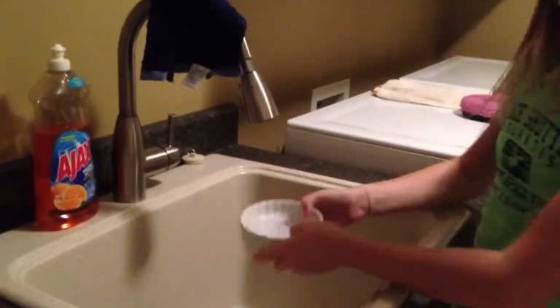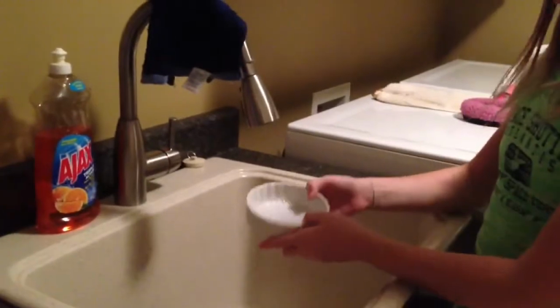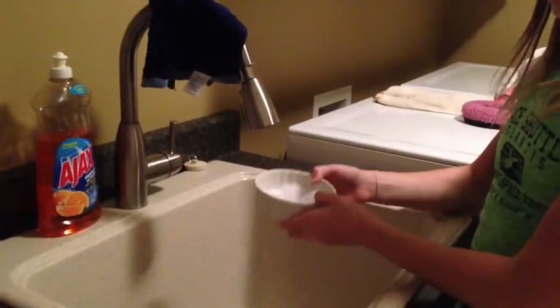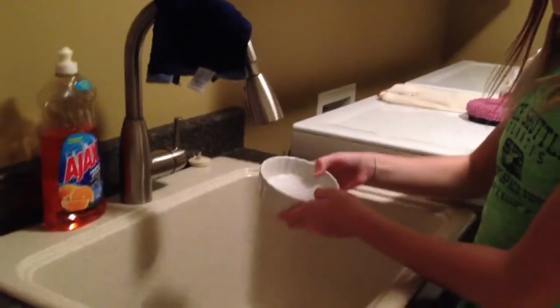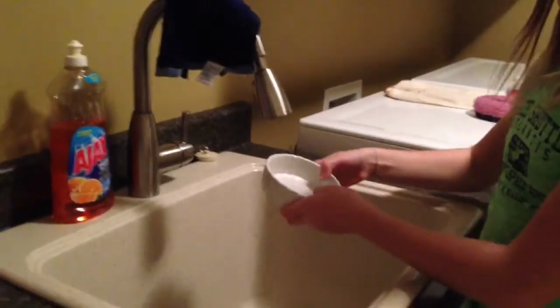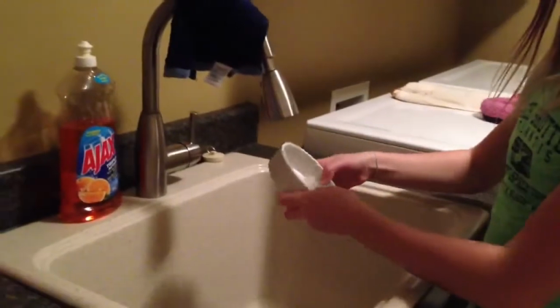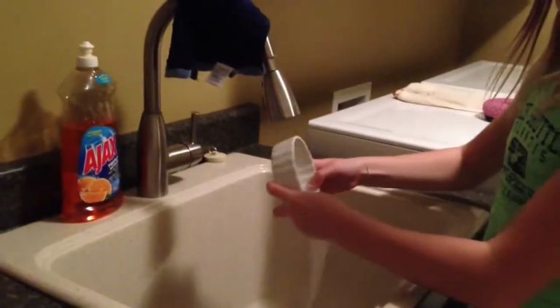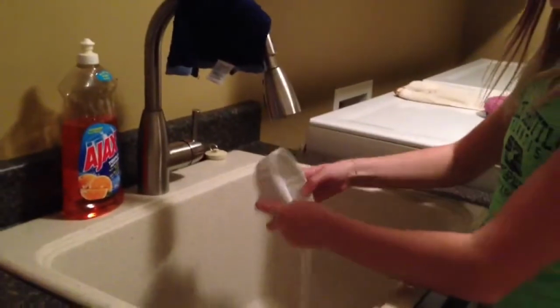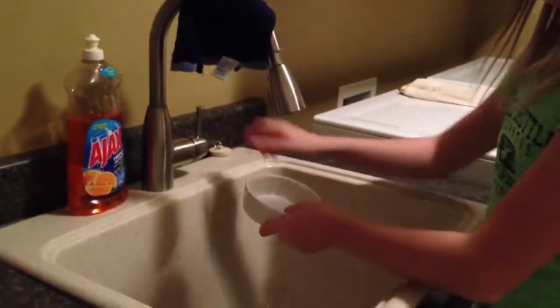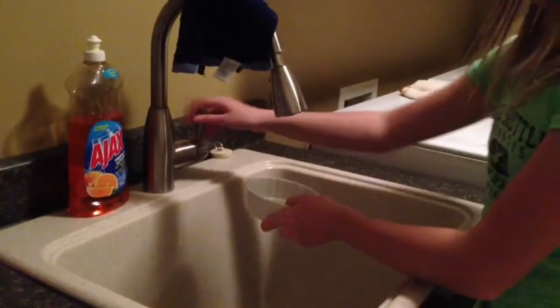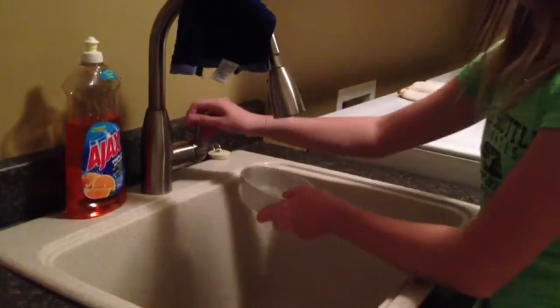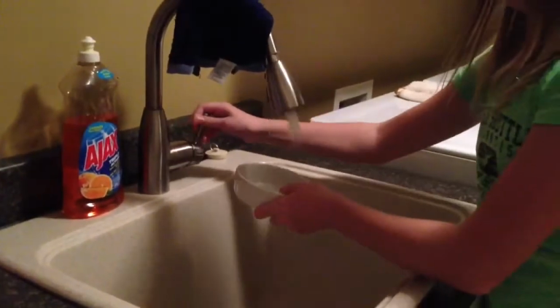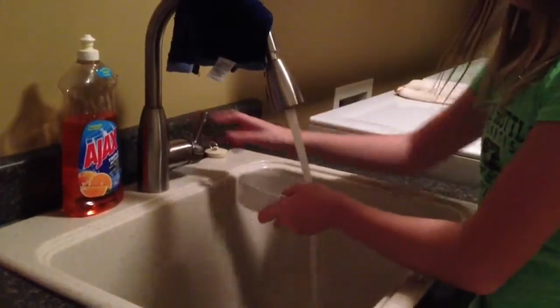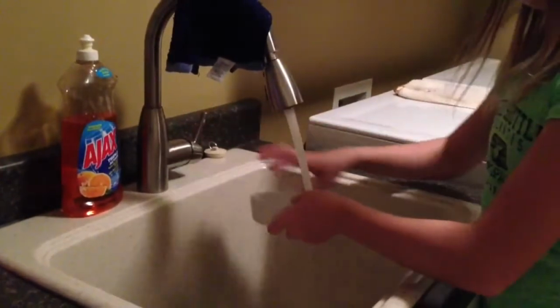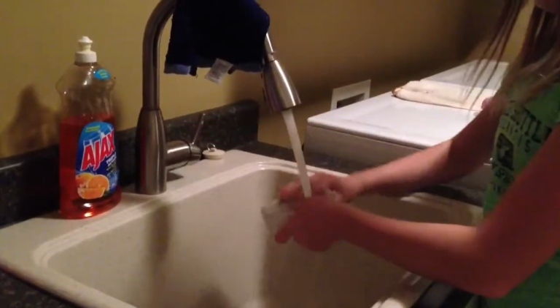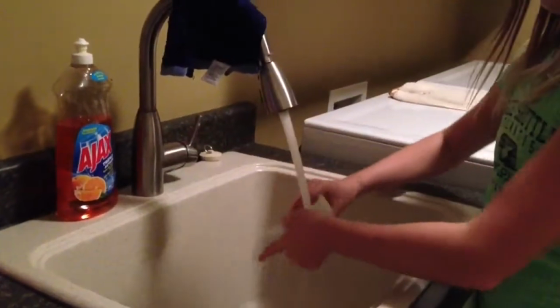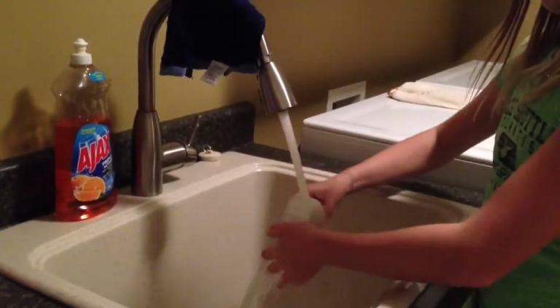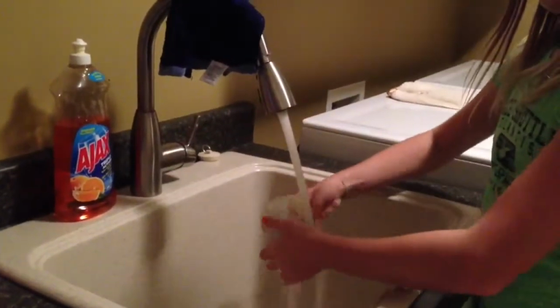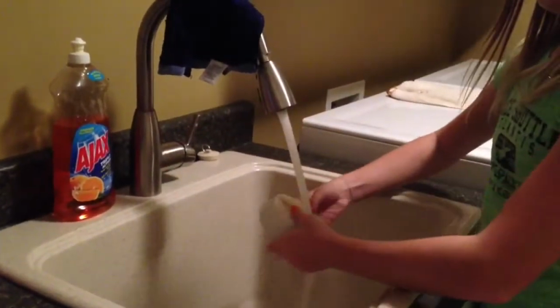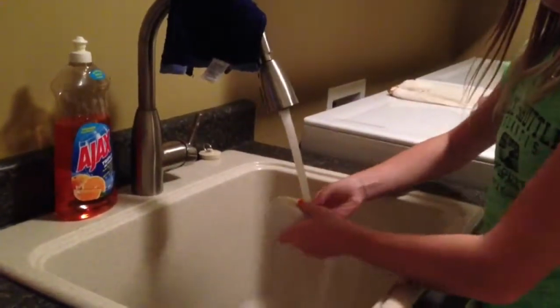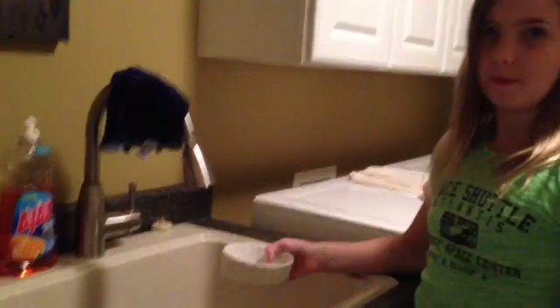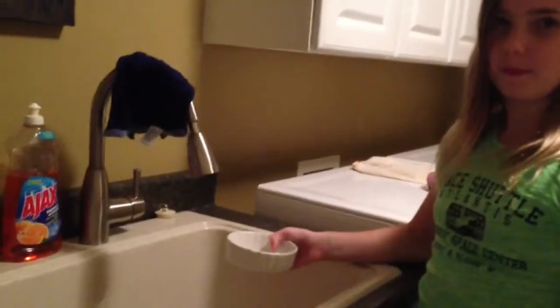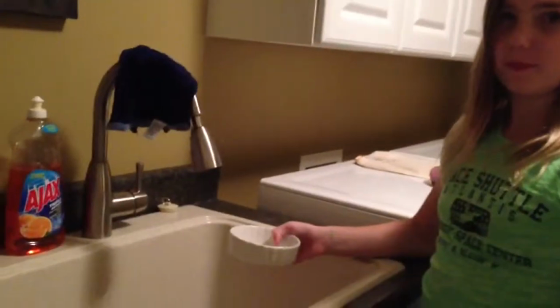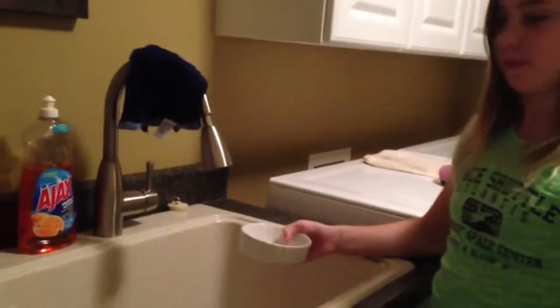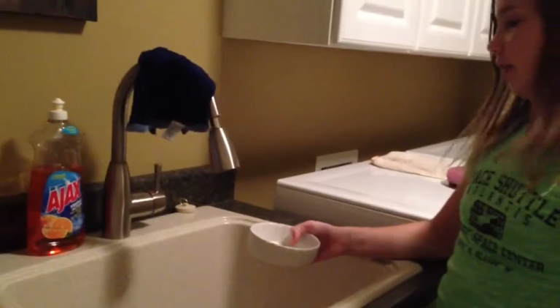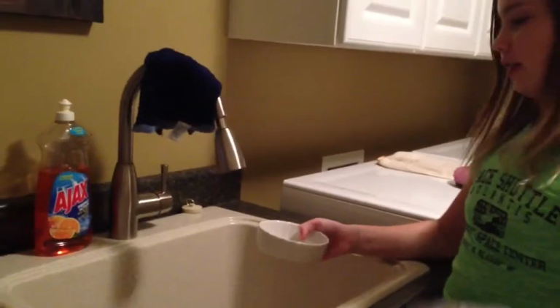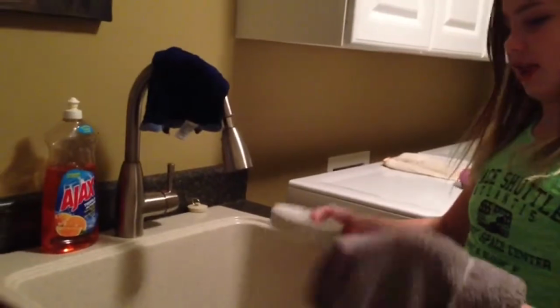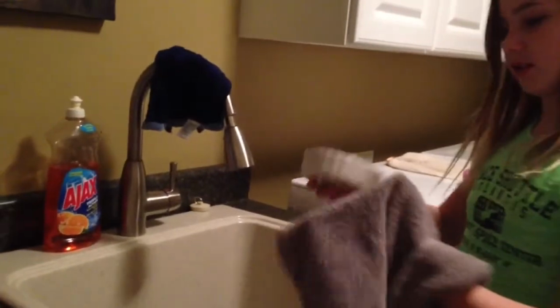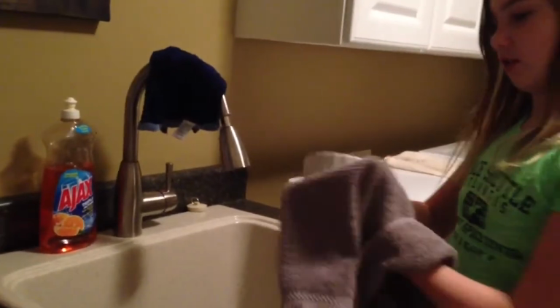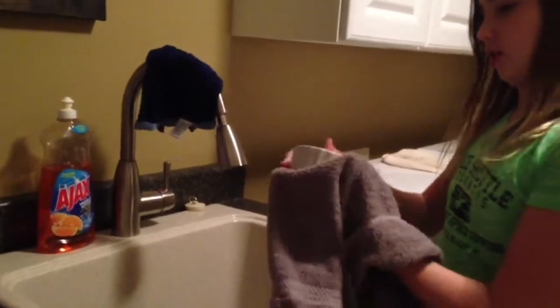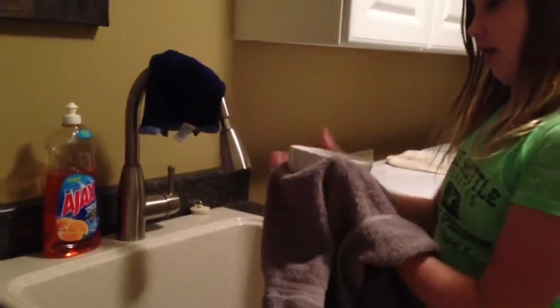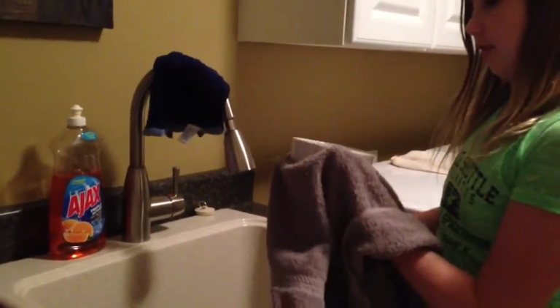Next, what you want to do is rinse out the bowl. Then dry it.